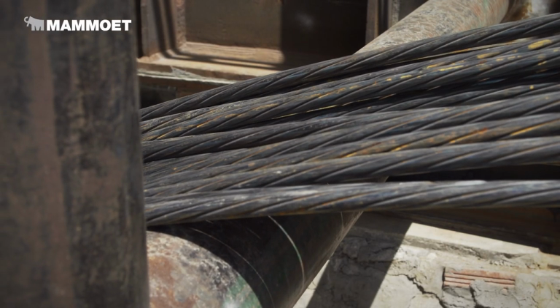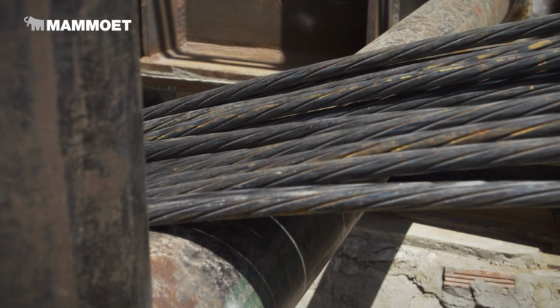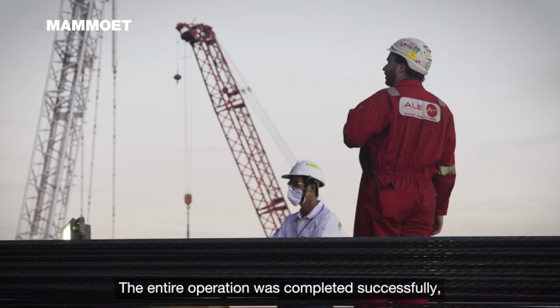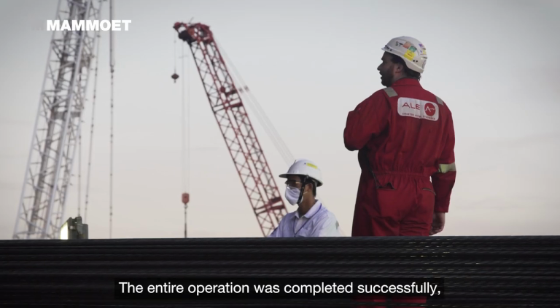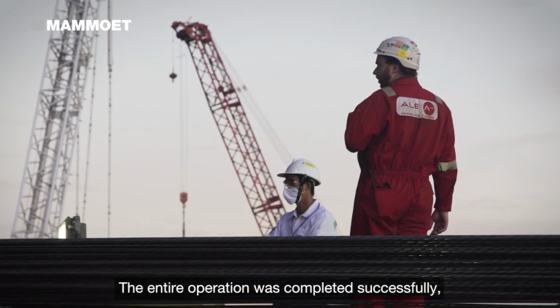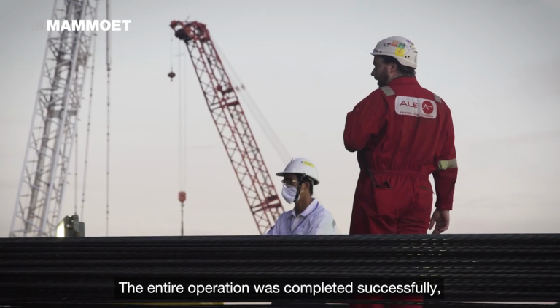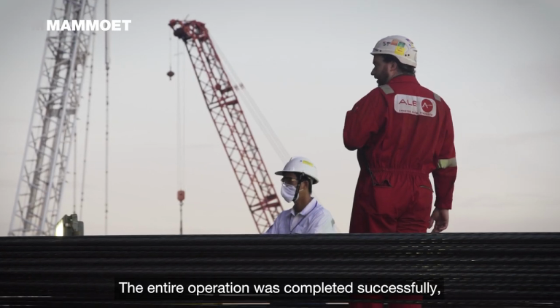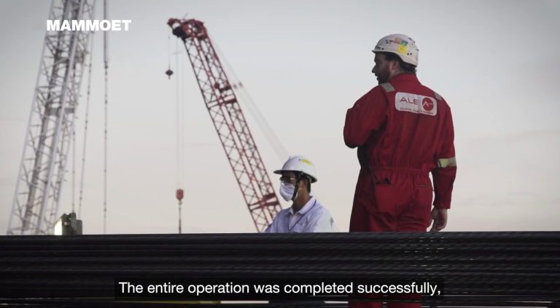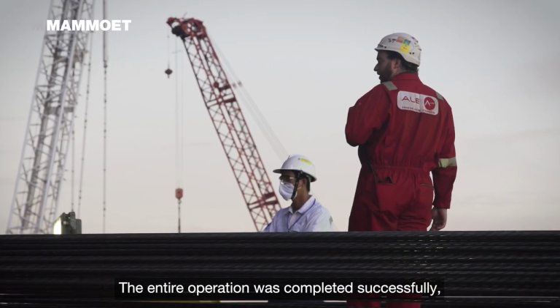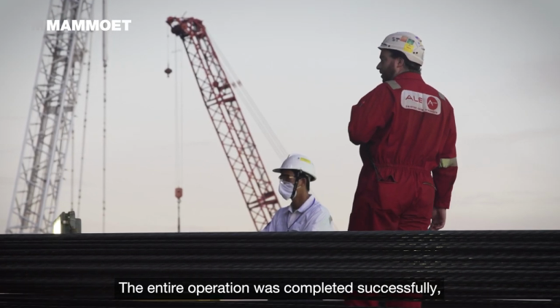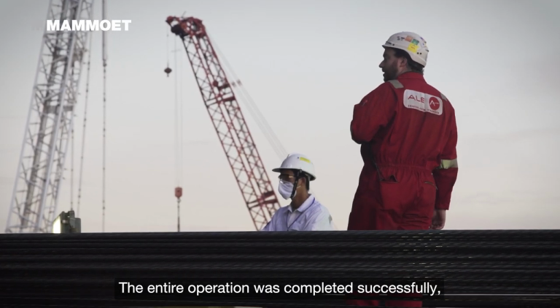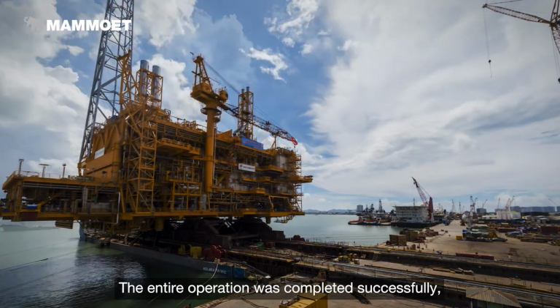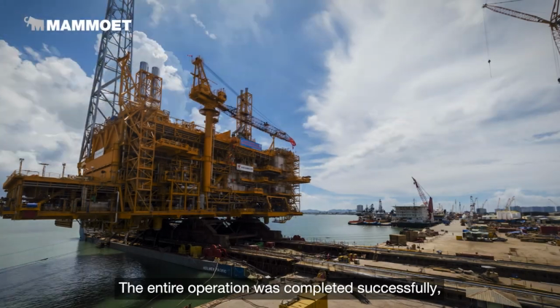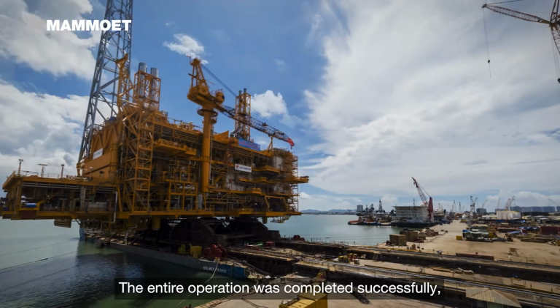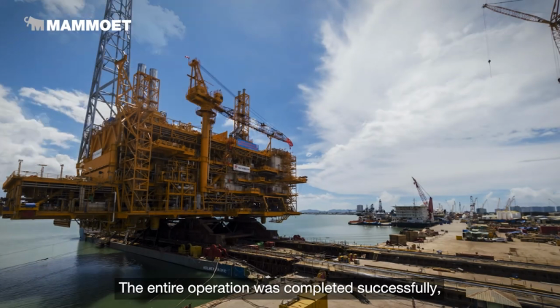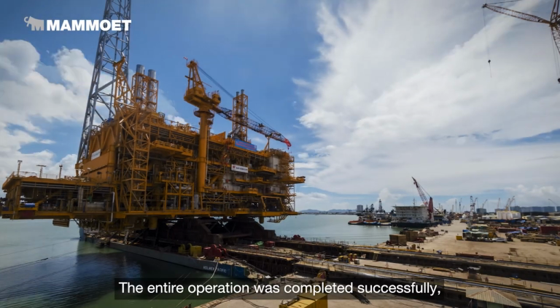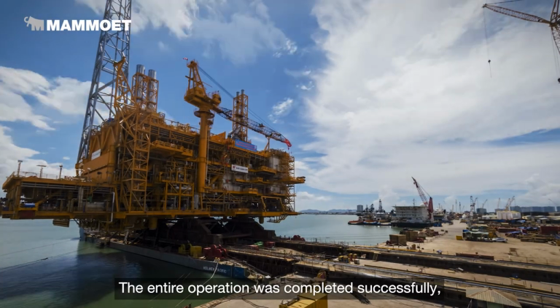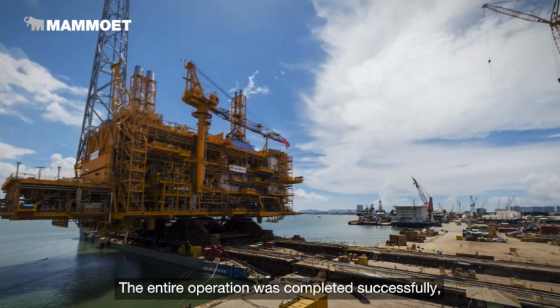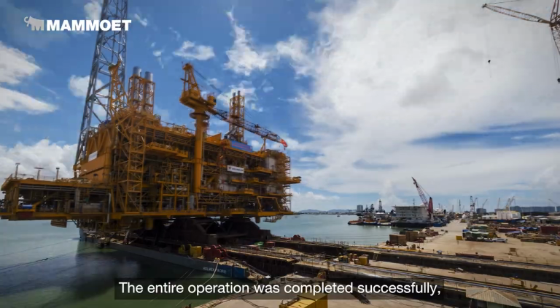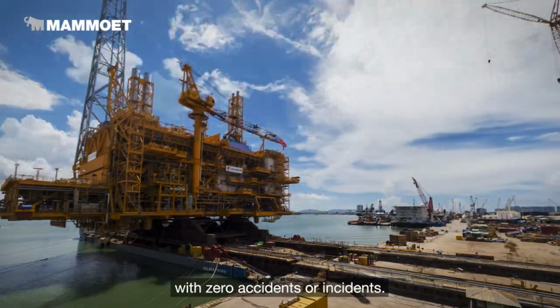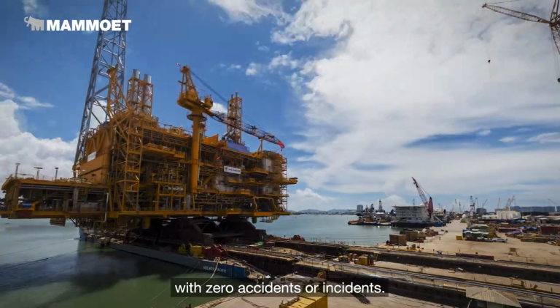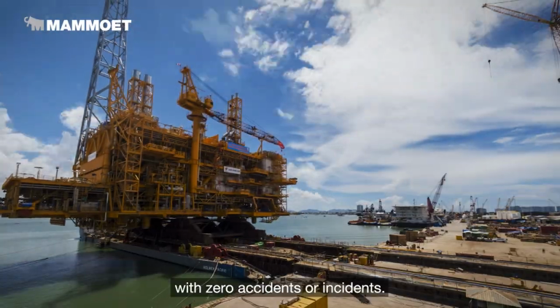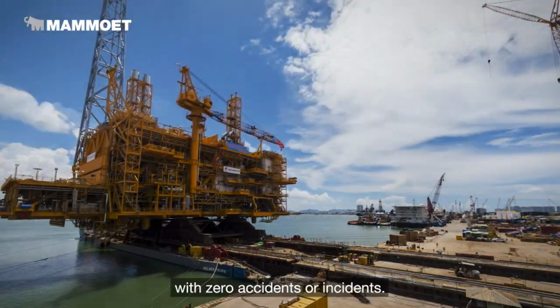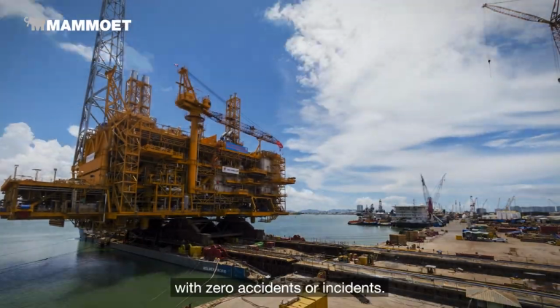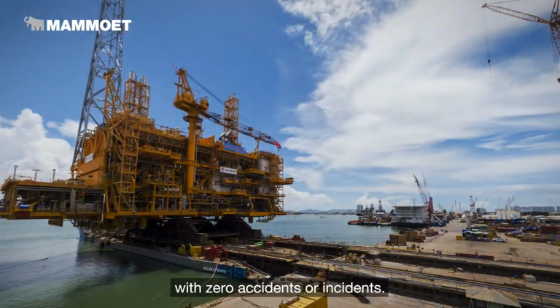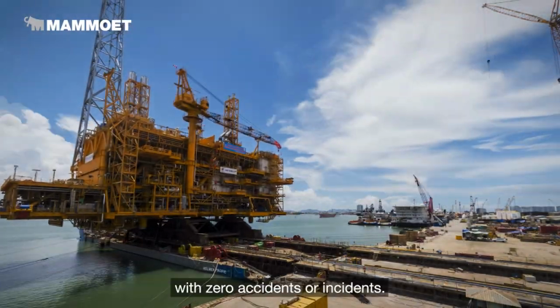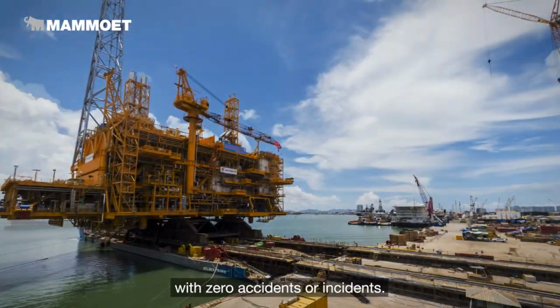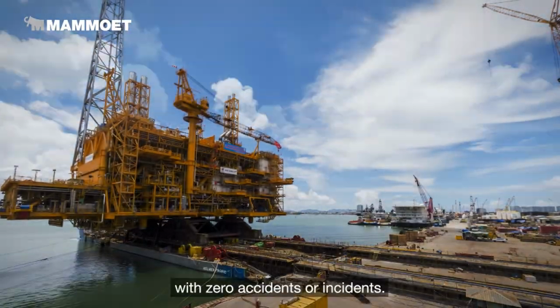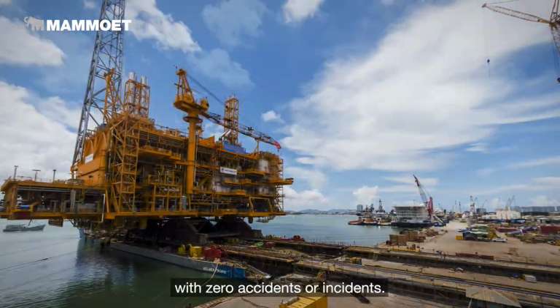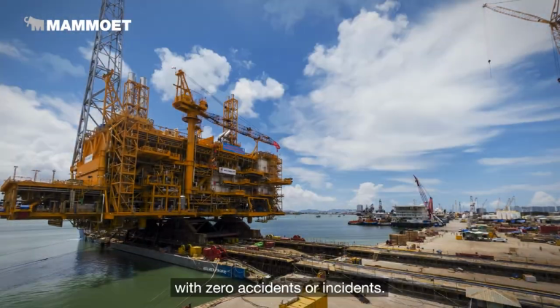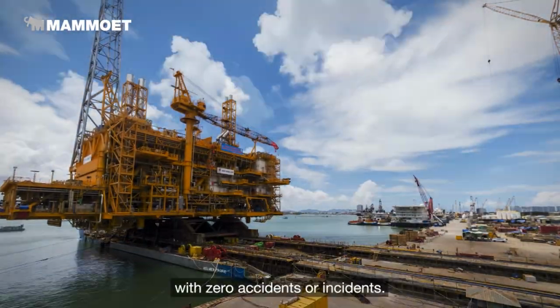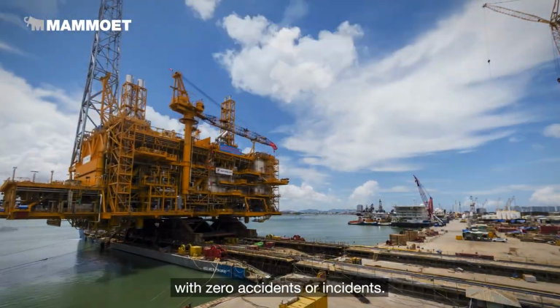The entire operation was completed successfully, with zero accidents or incidents.